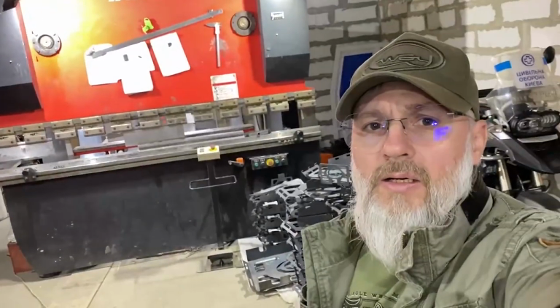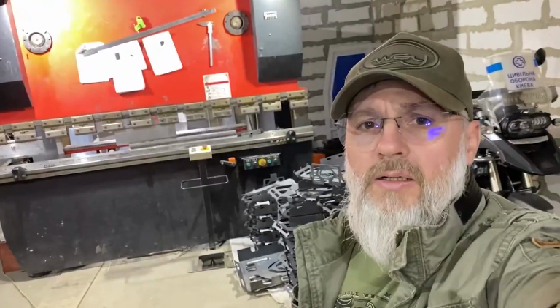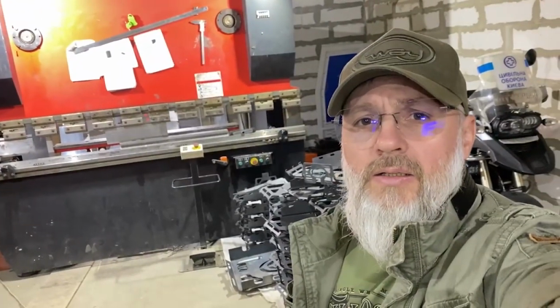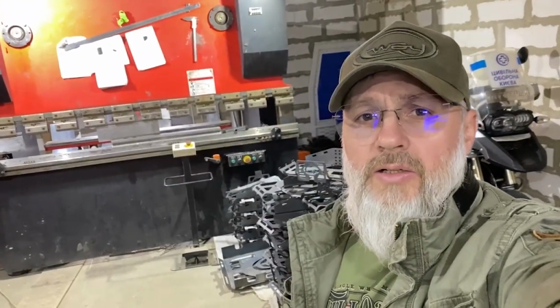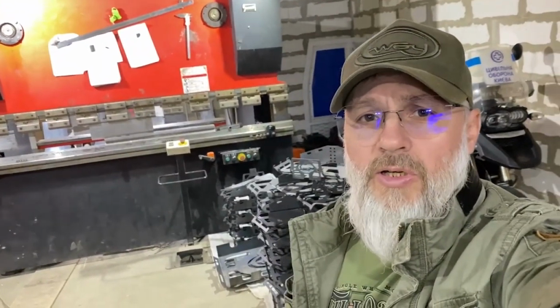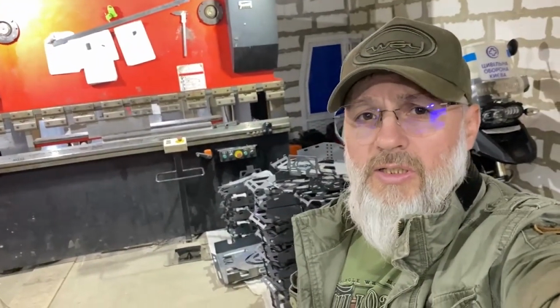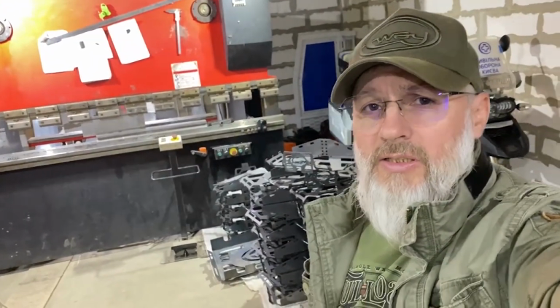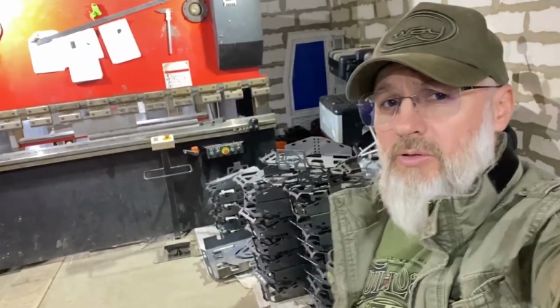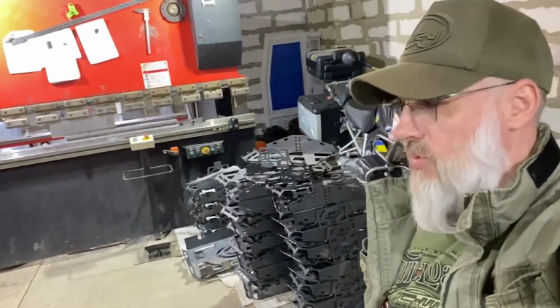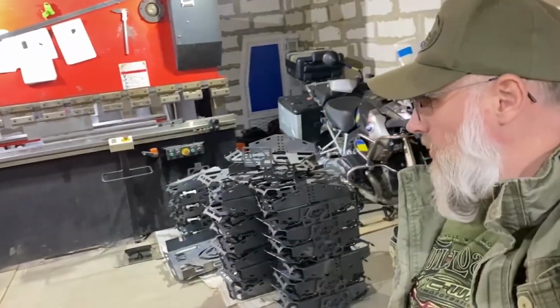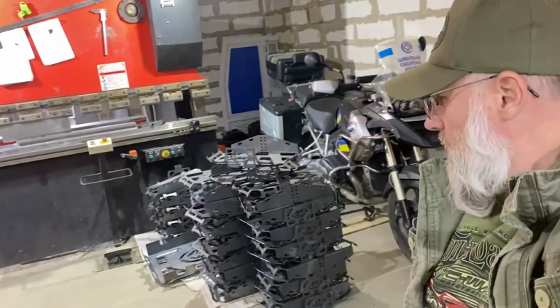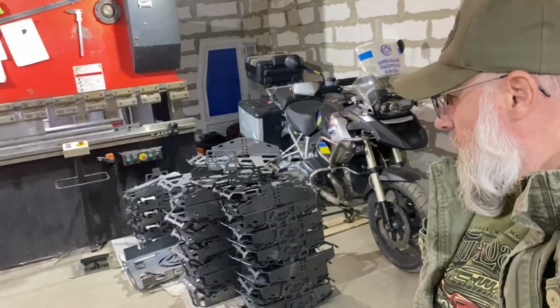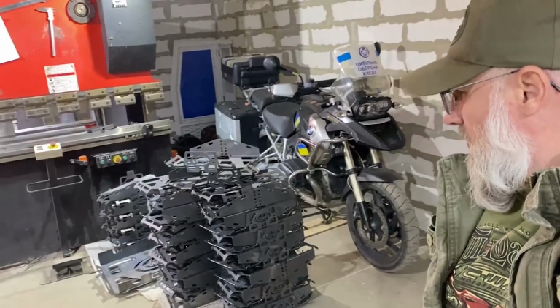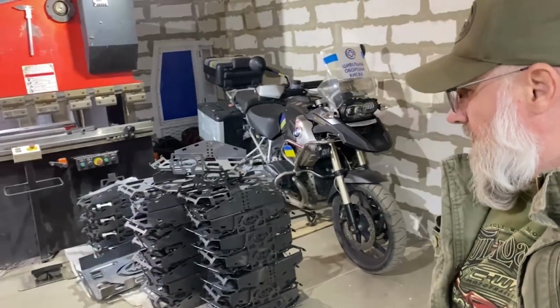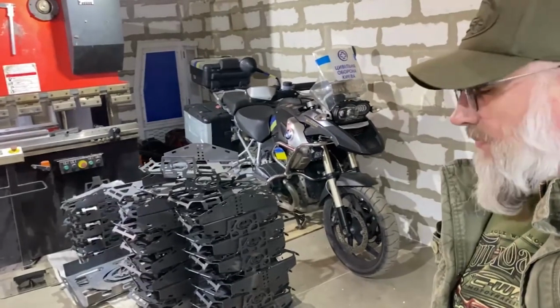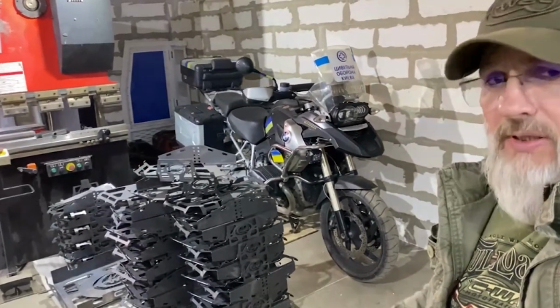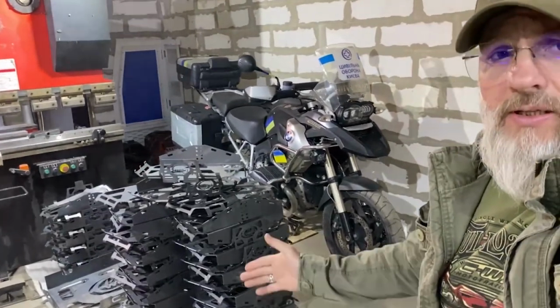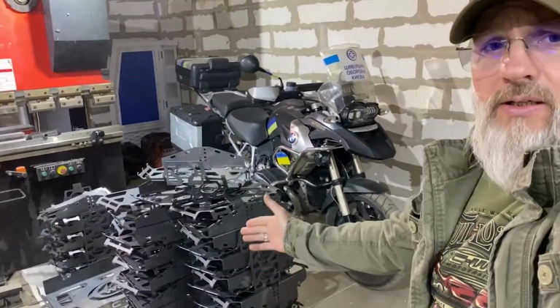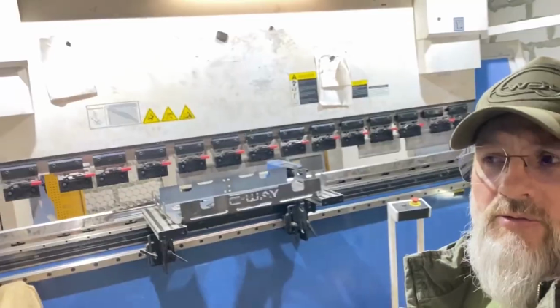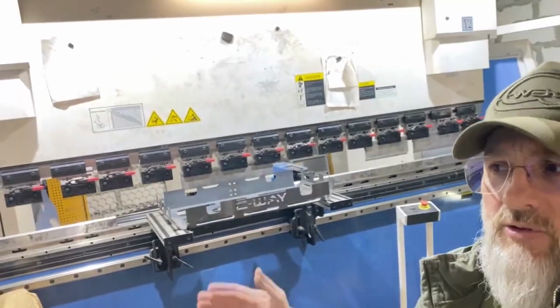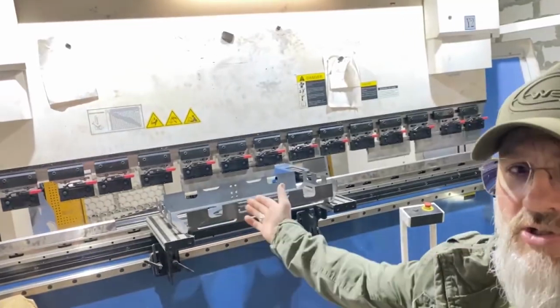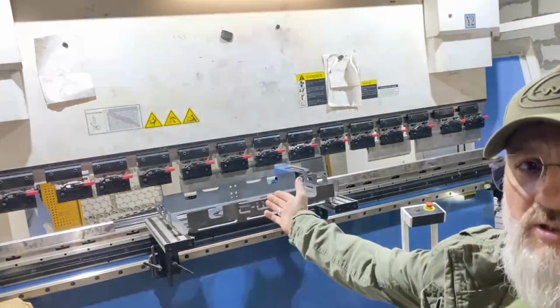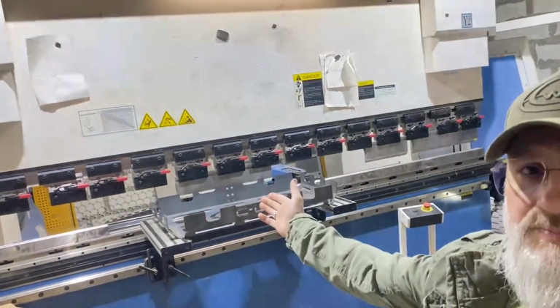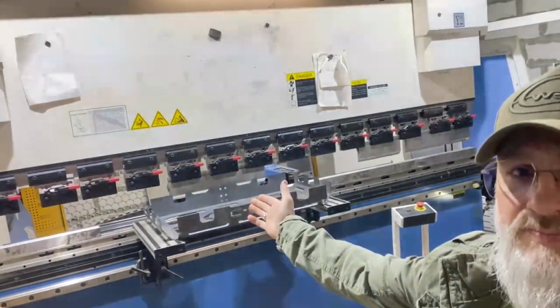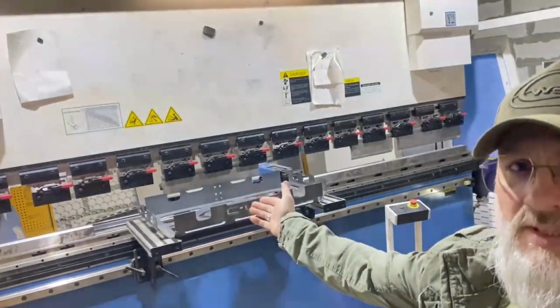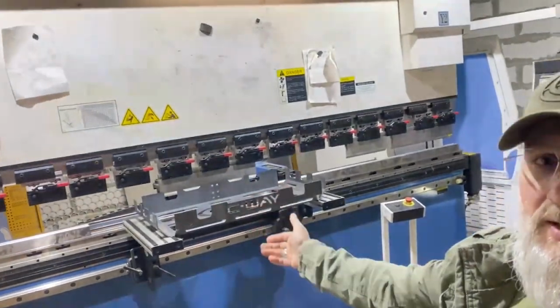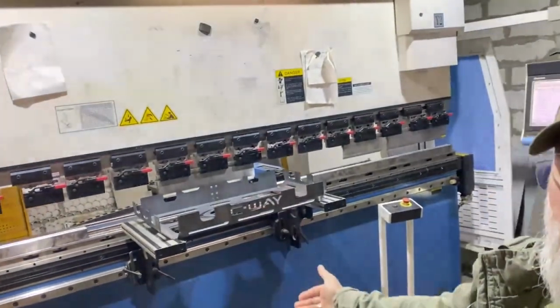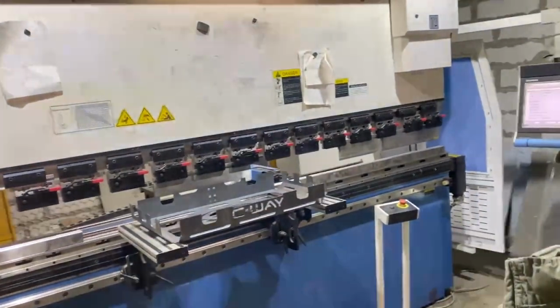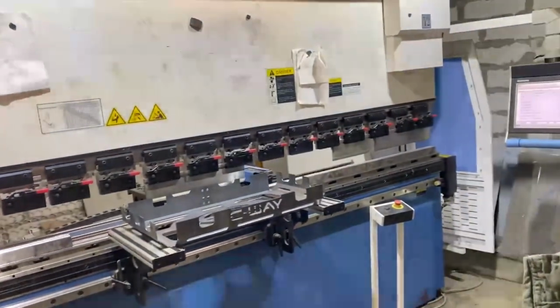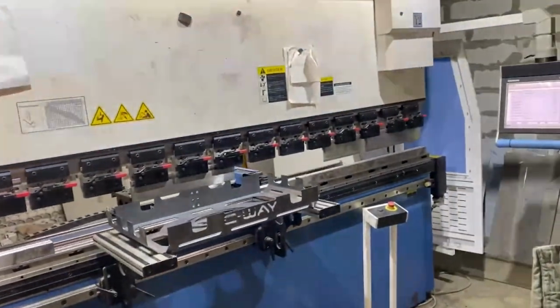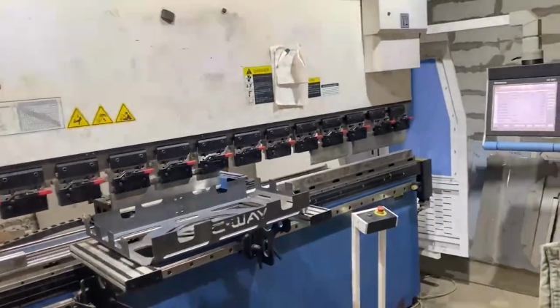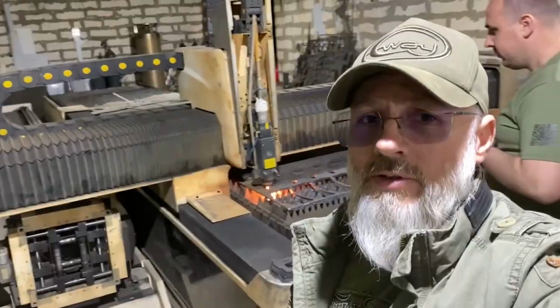This is our production. On these machine tools, we produce our luggage systems.